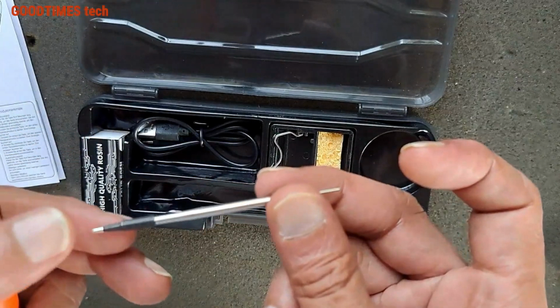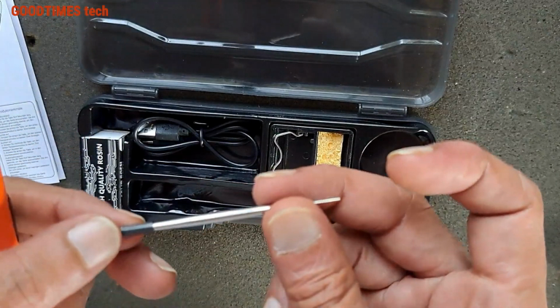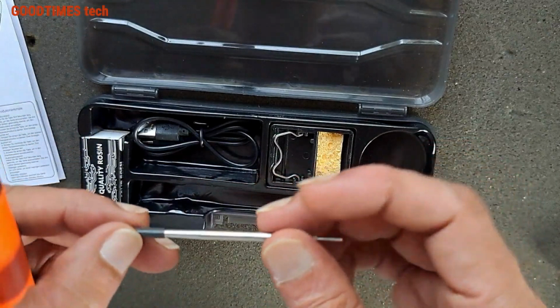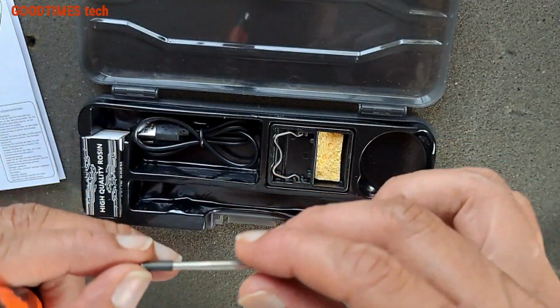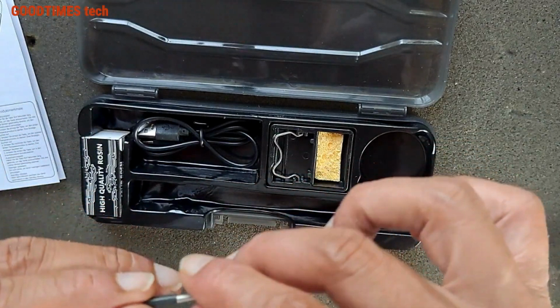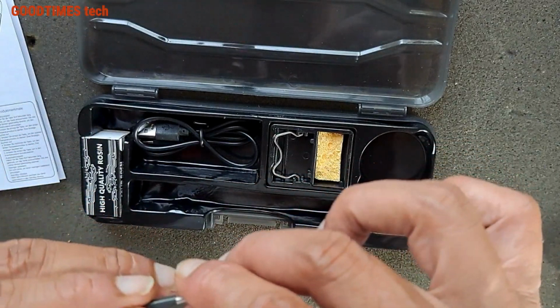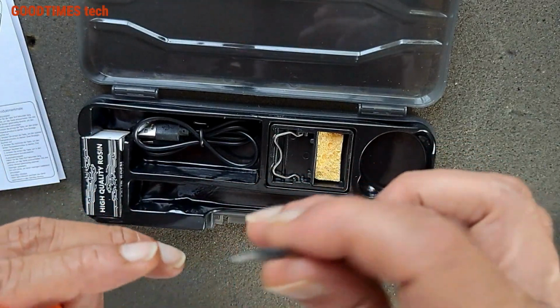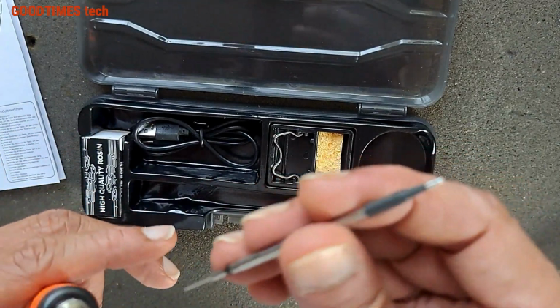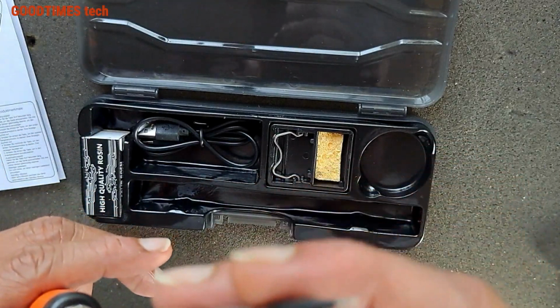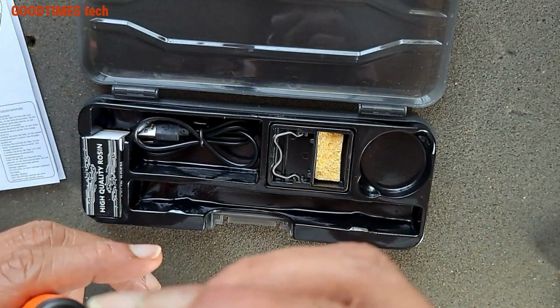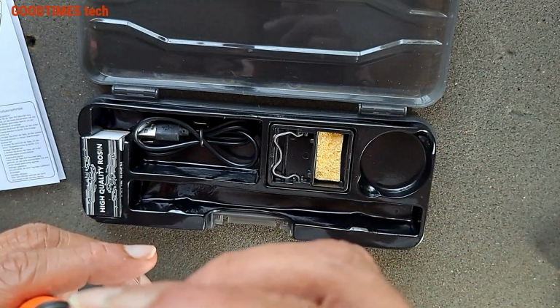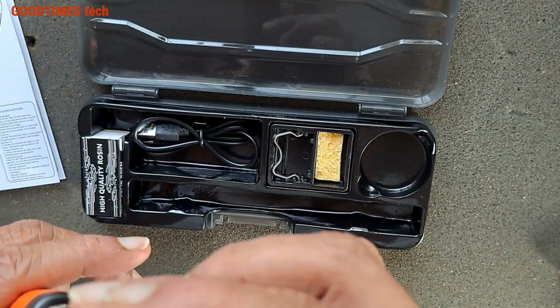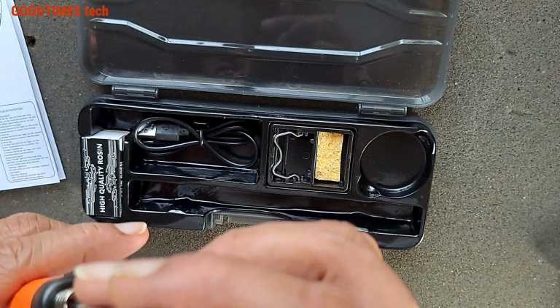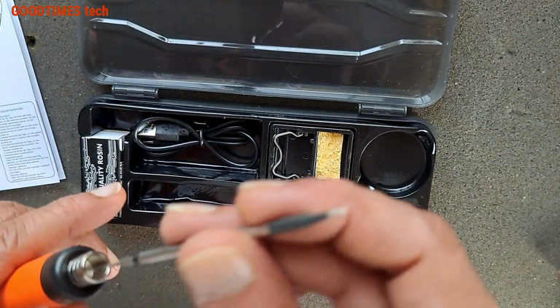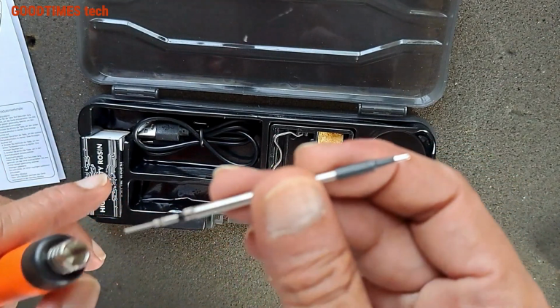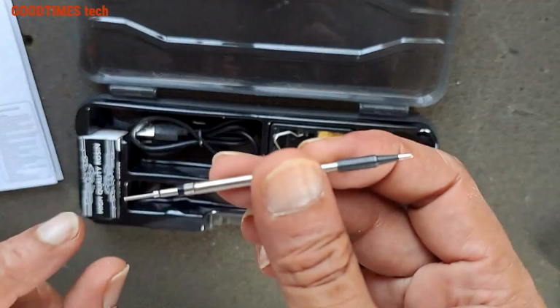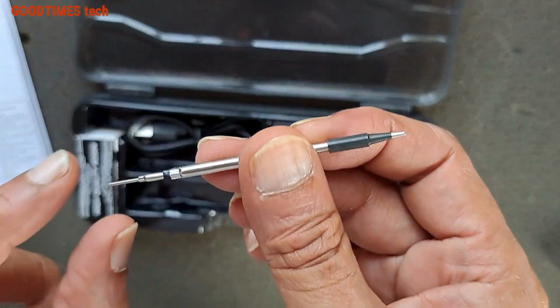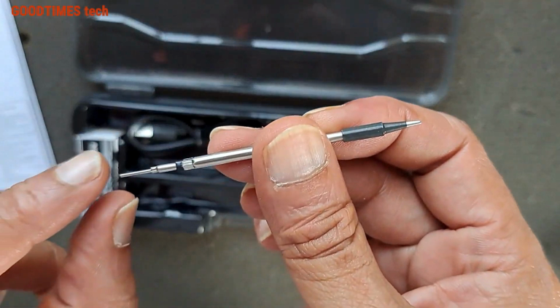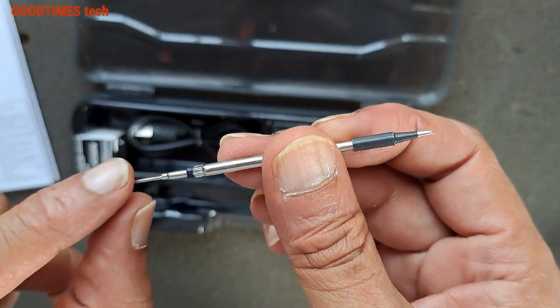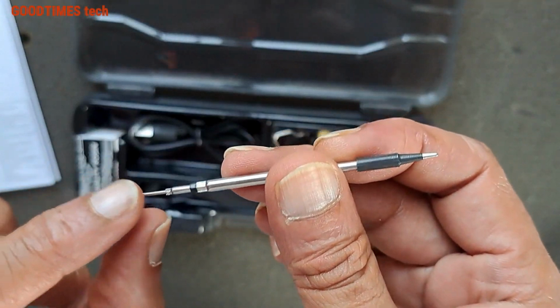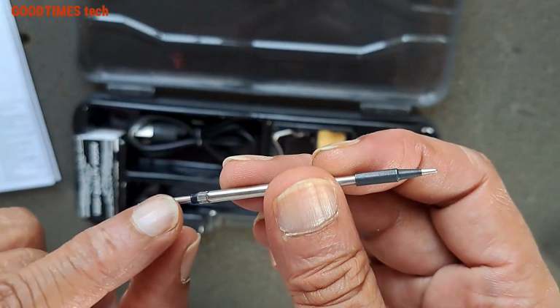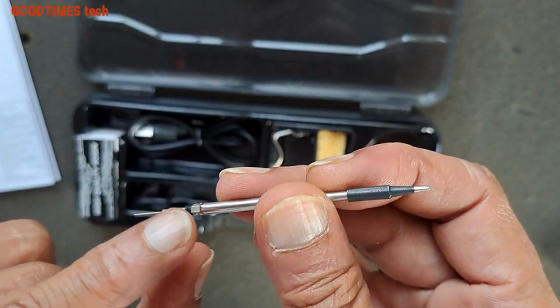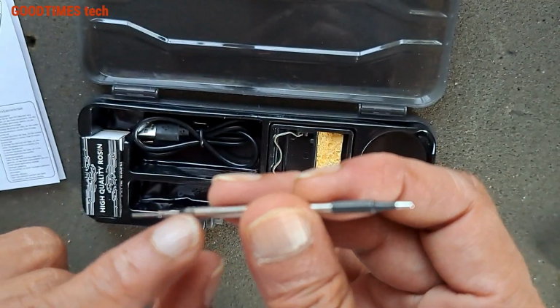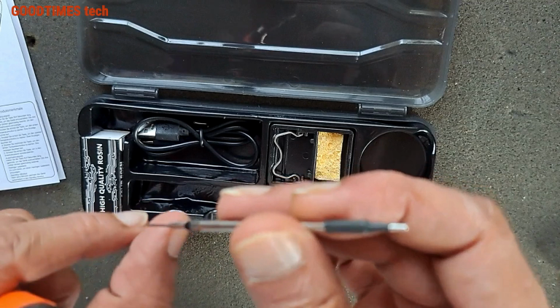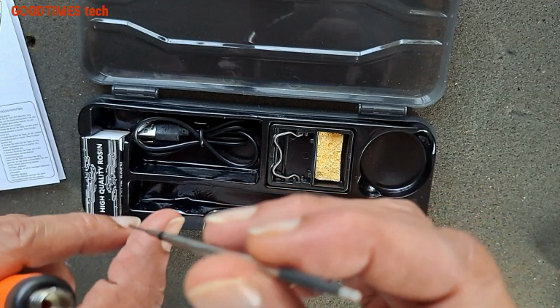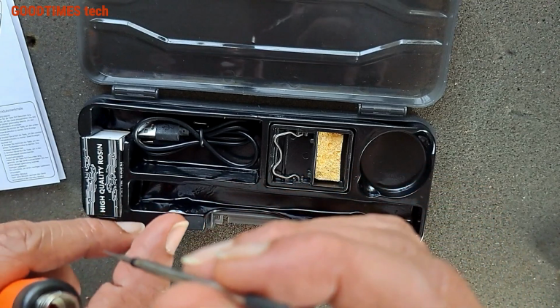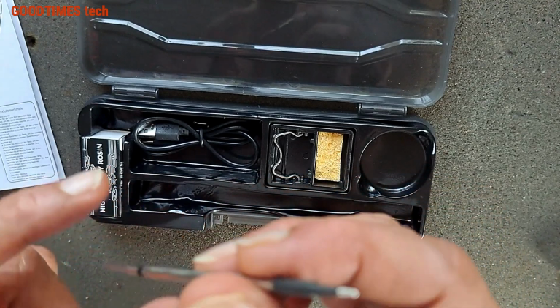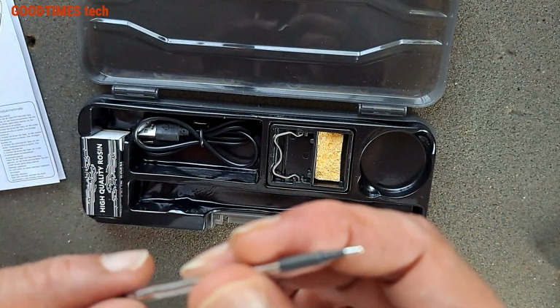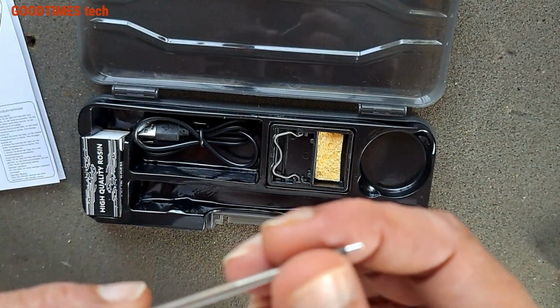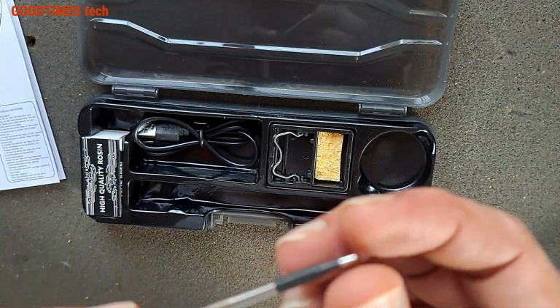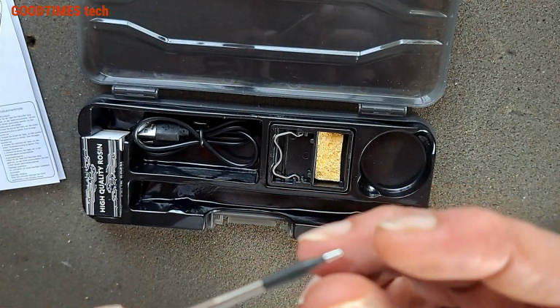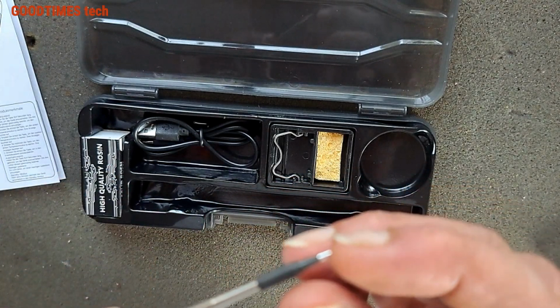This is the lead soldering bit that needs to be inserted. You can see the terminals here.